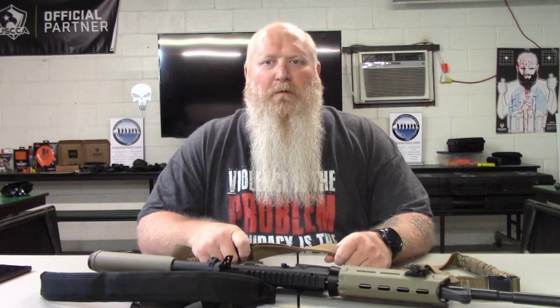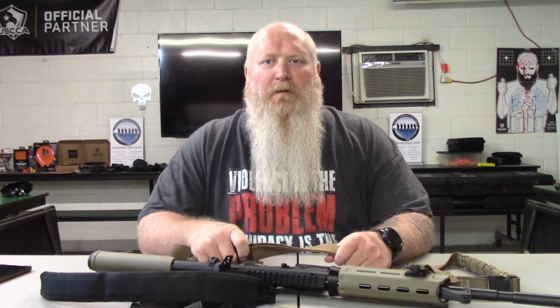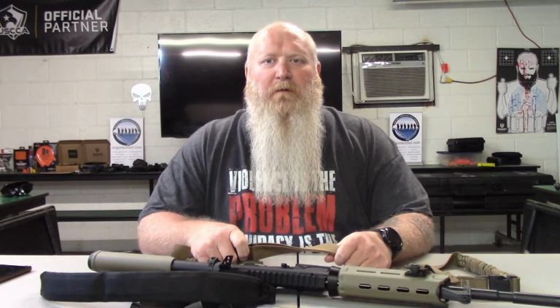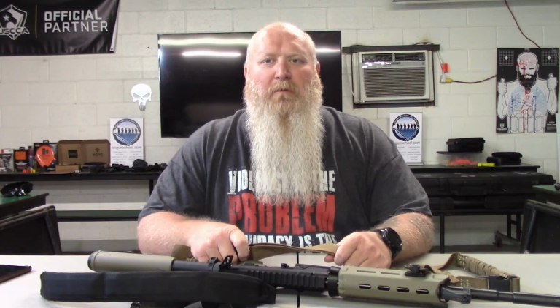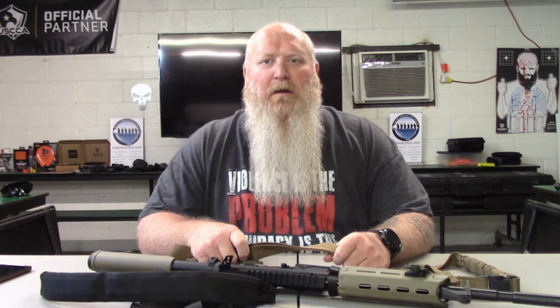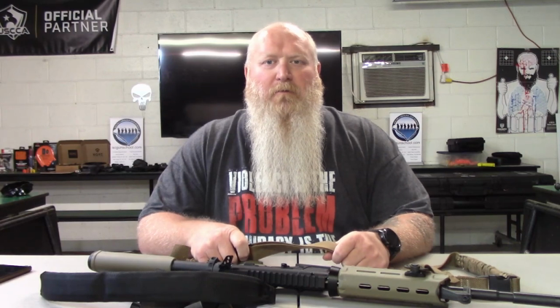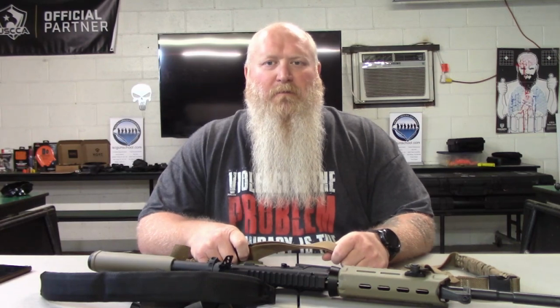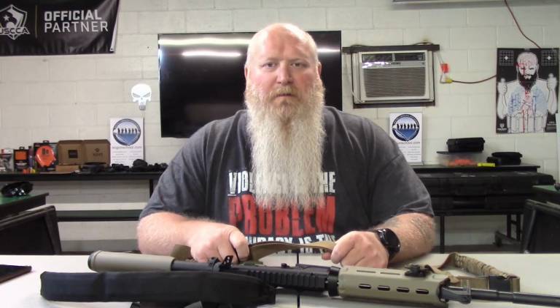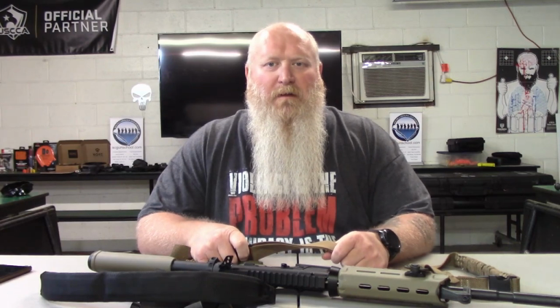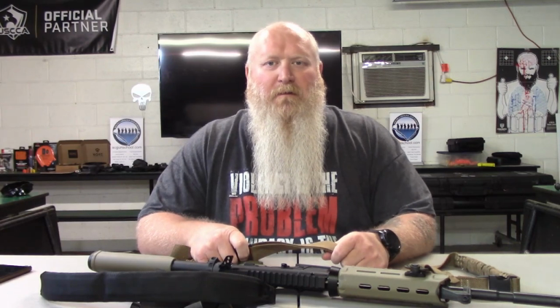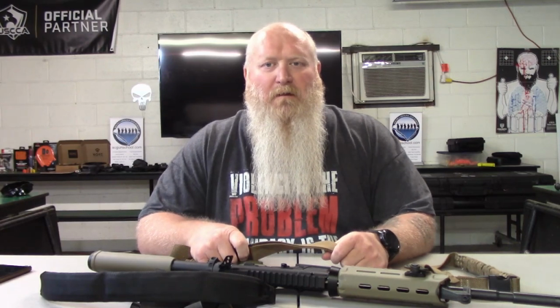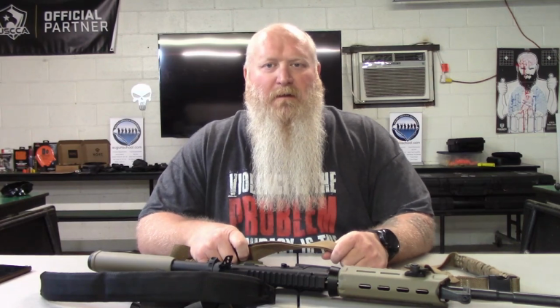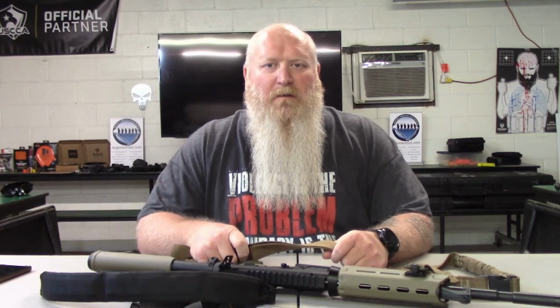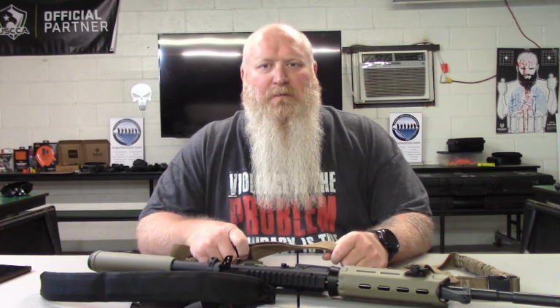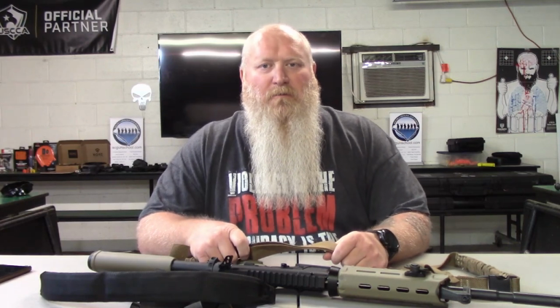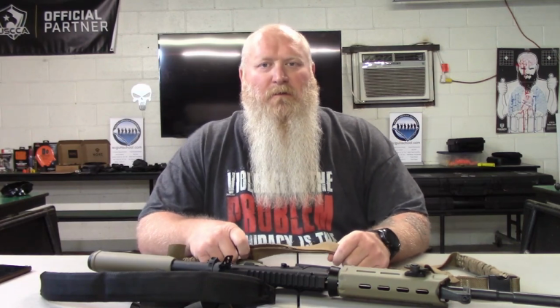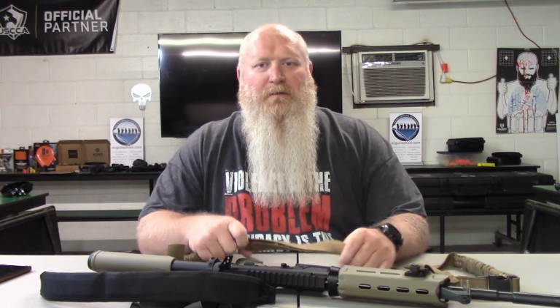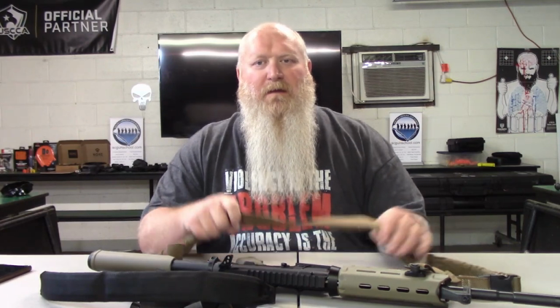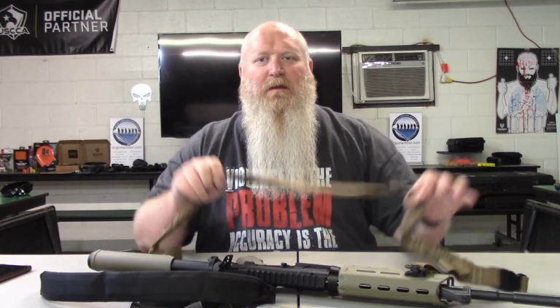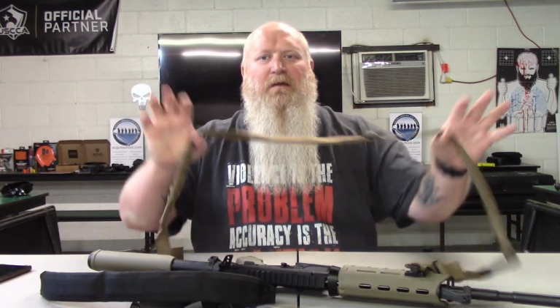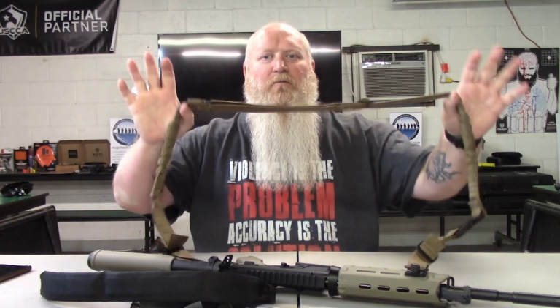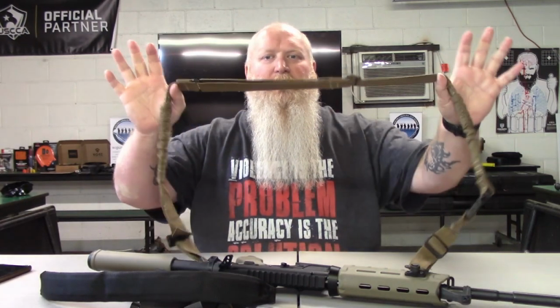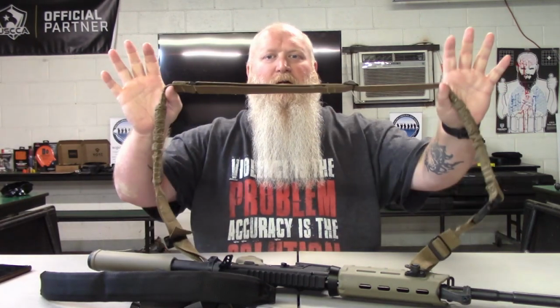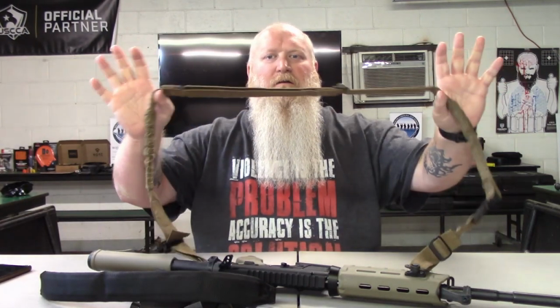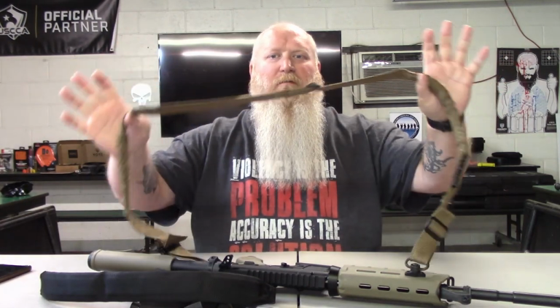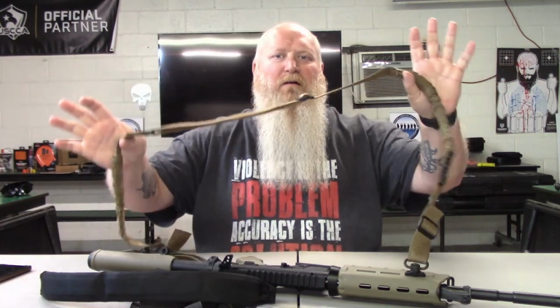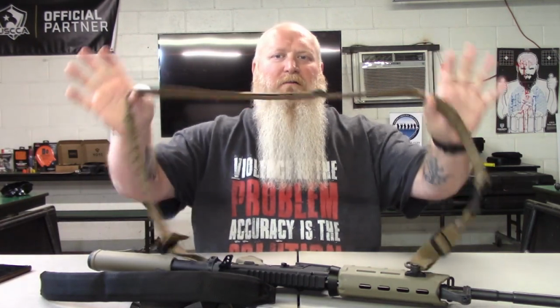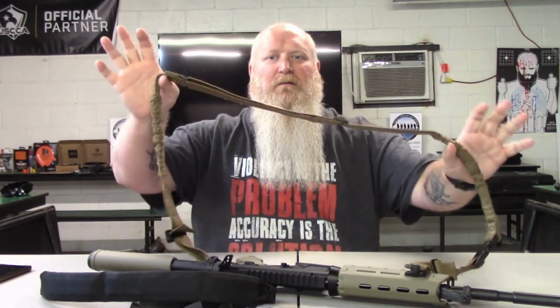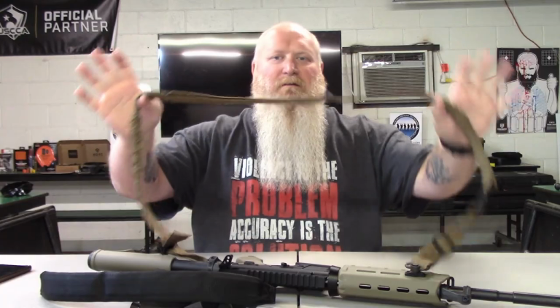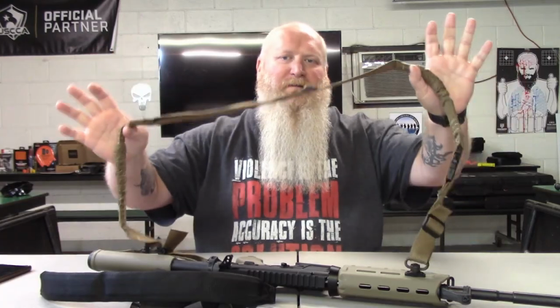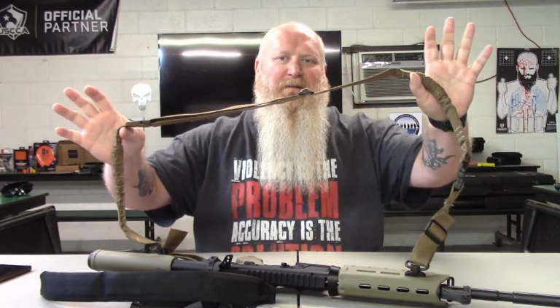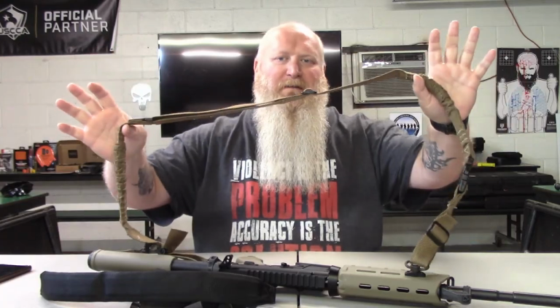What's up everybody? Chris with South Carolina Gun School, and today we are talking about slings.